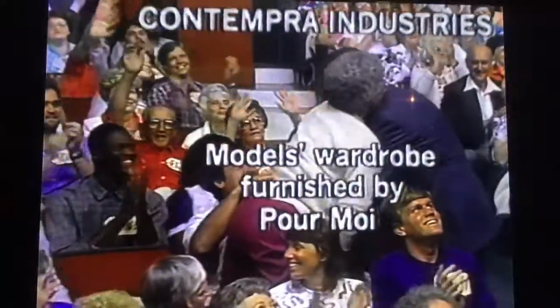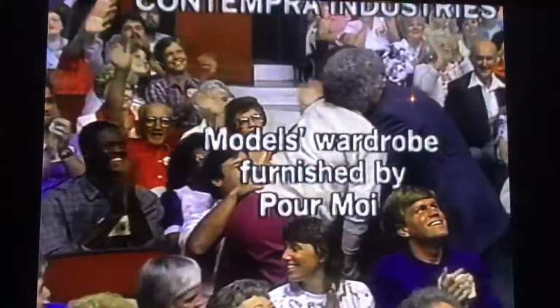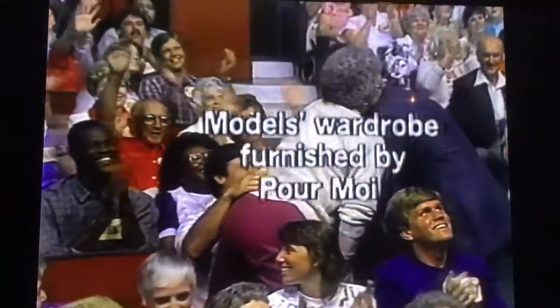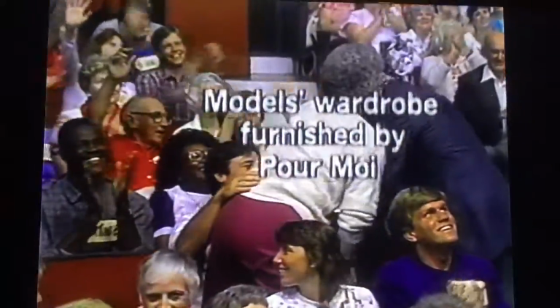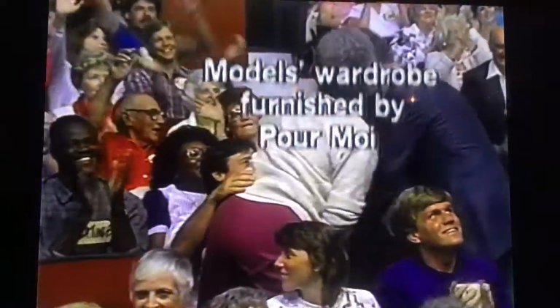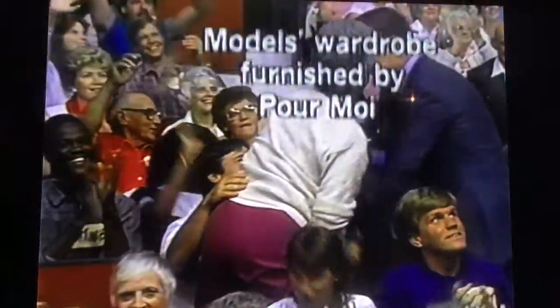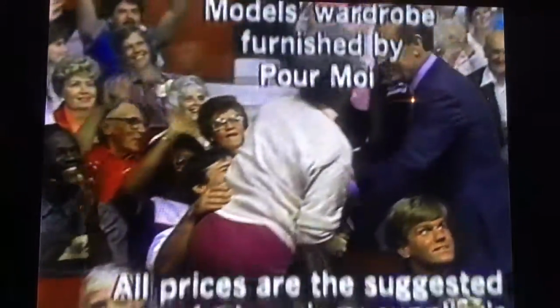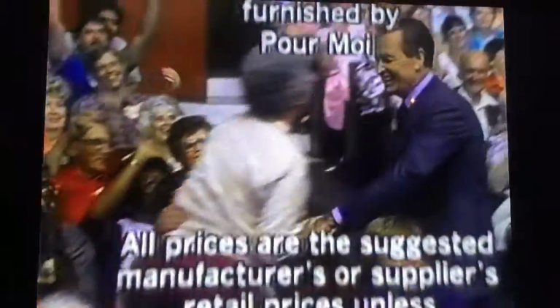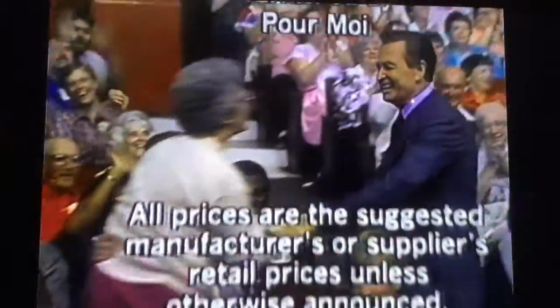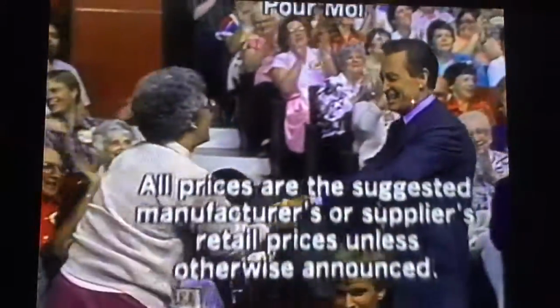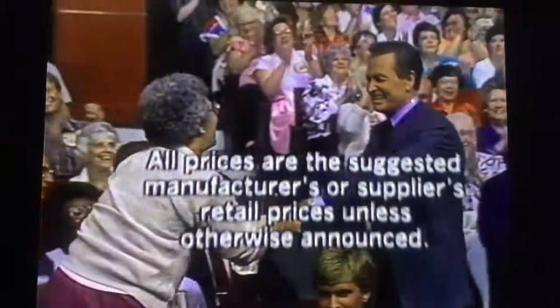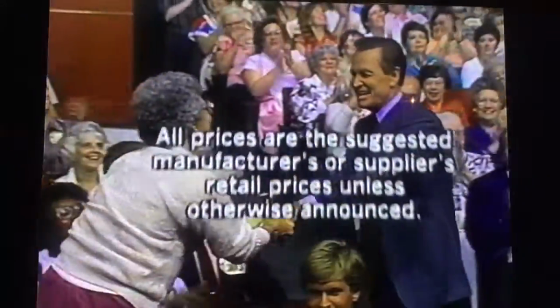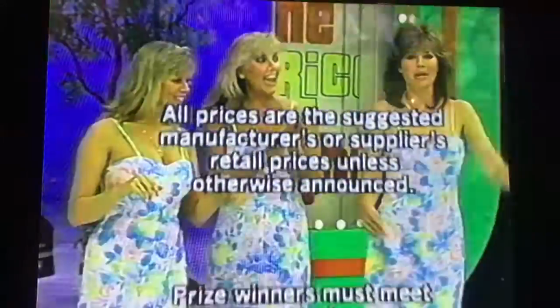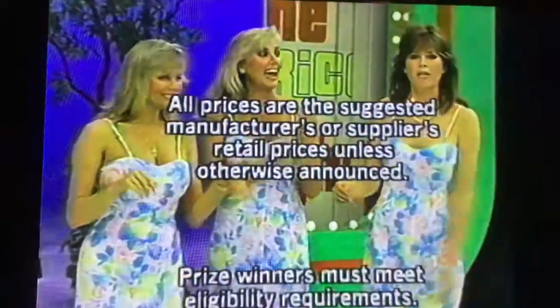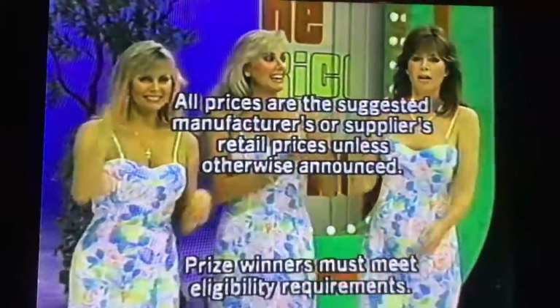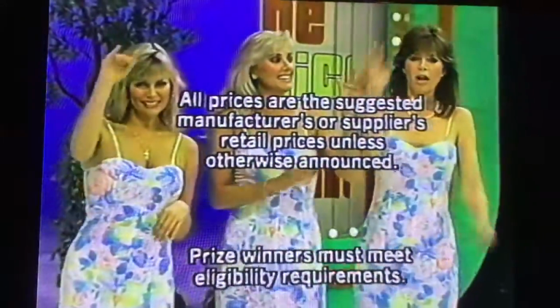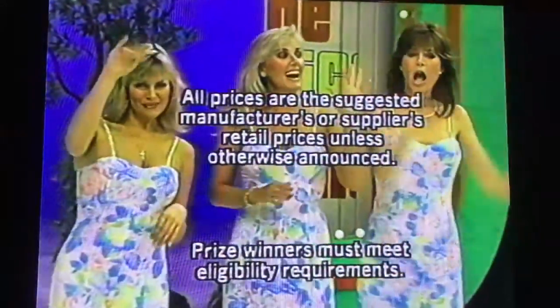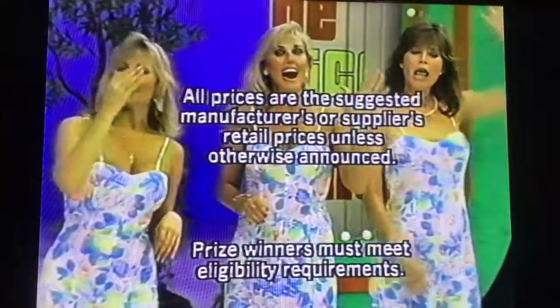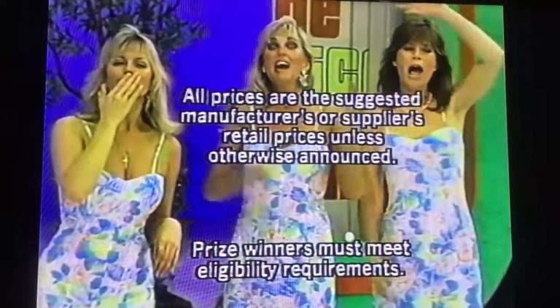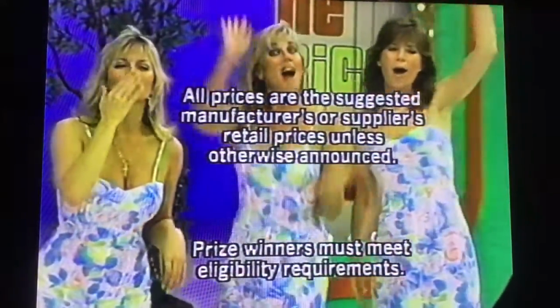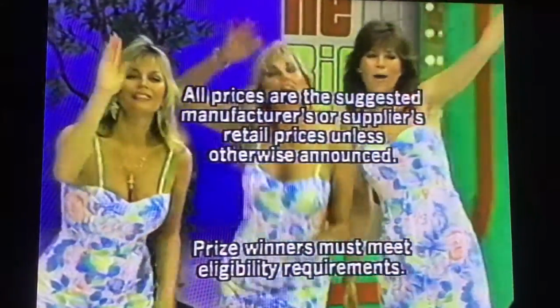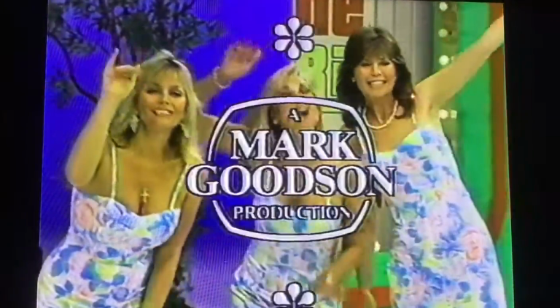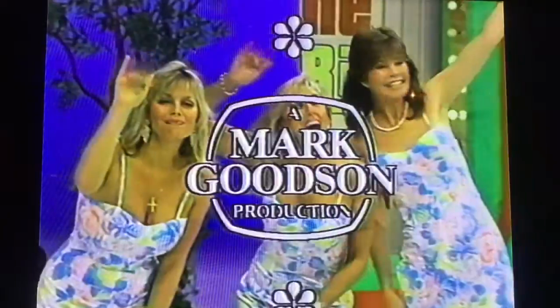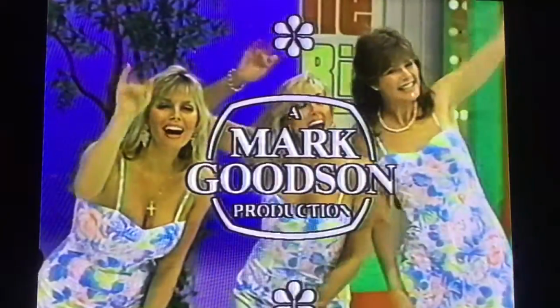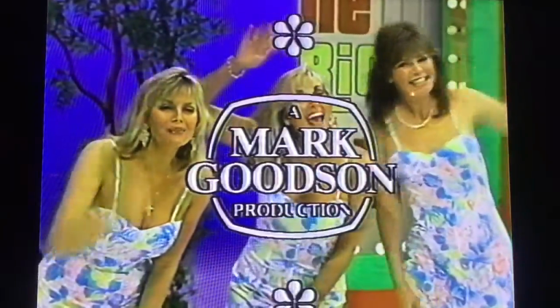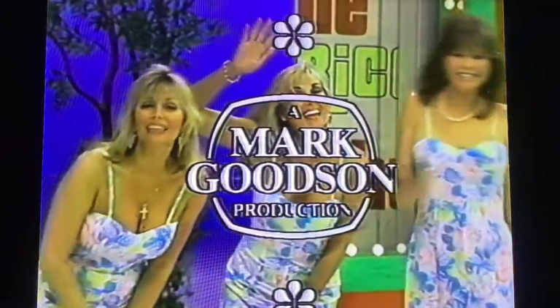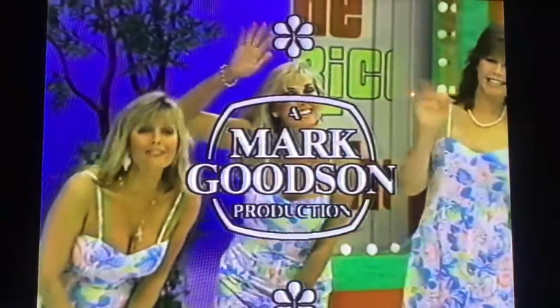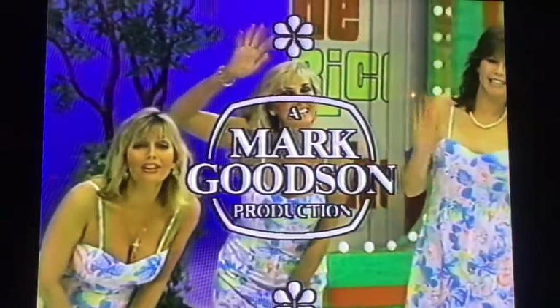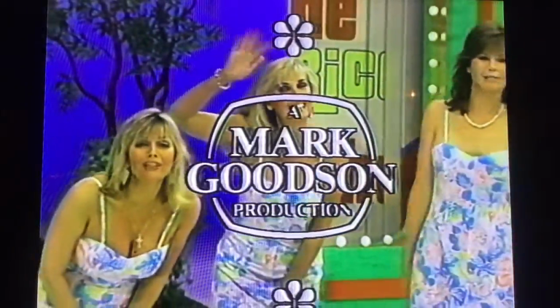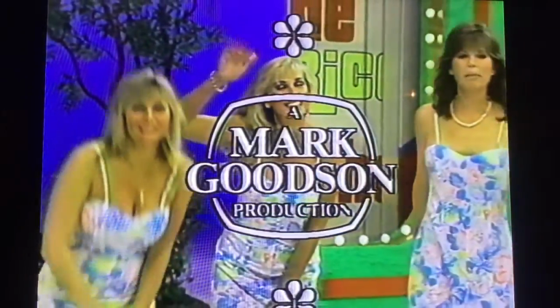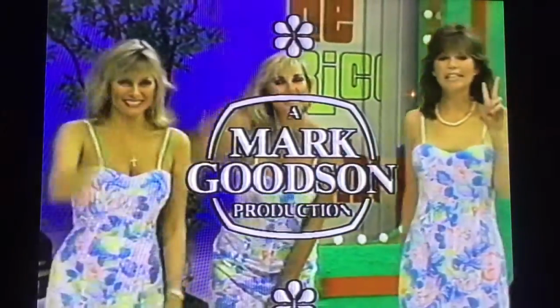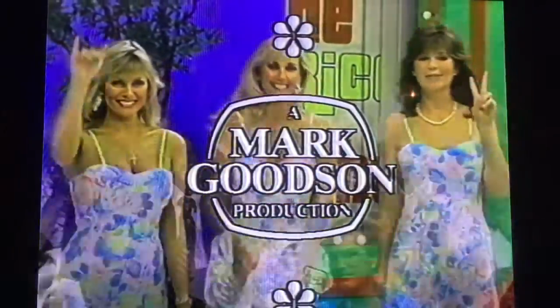This is Ron Roddy speaking for The Price is Right. I'm Mark Goodson Television Production.